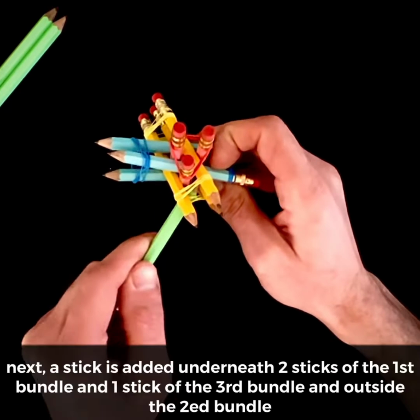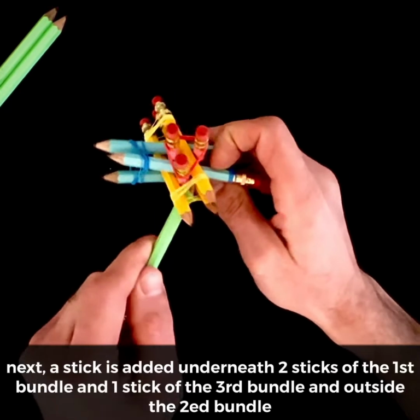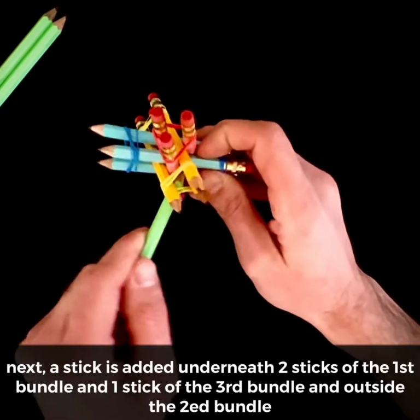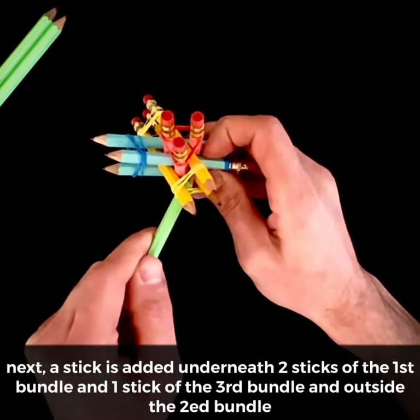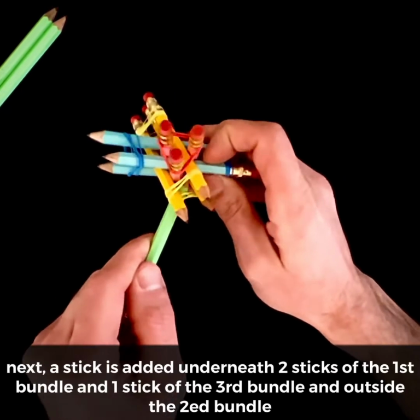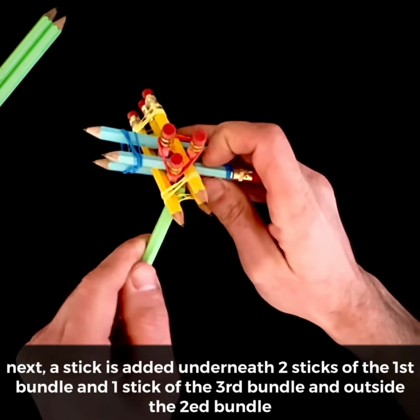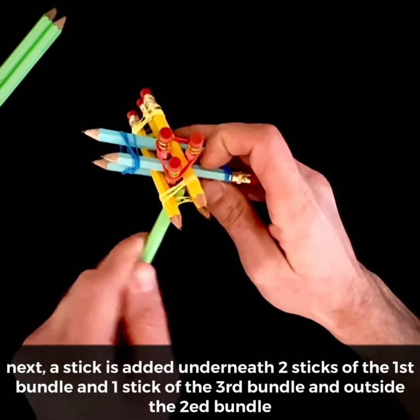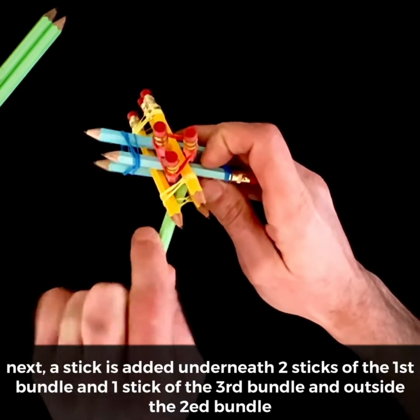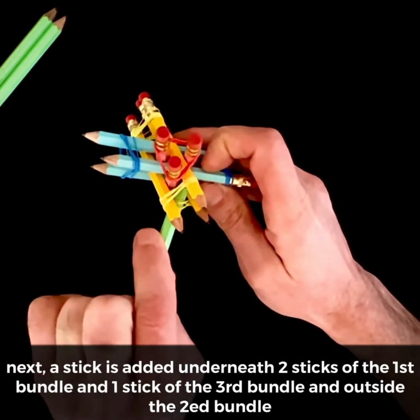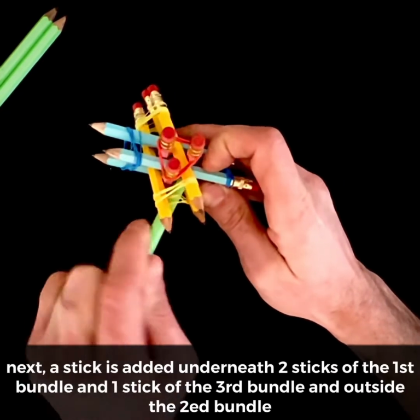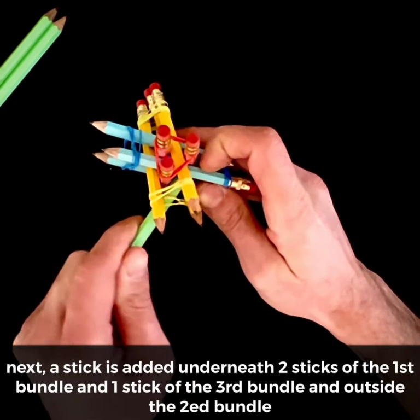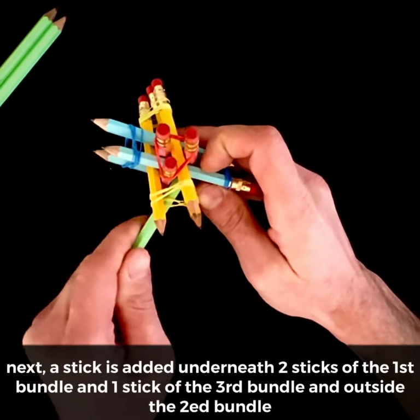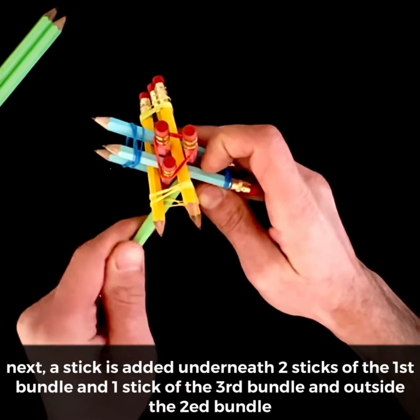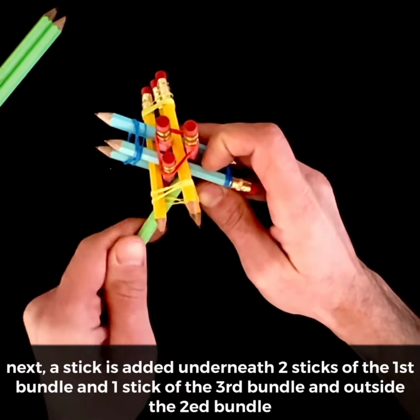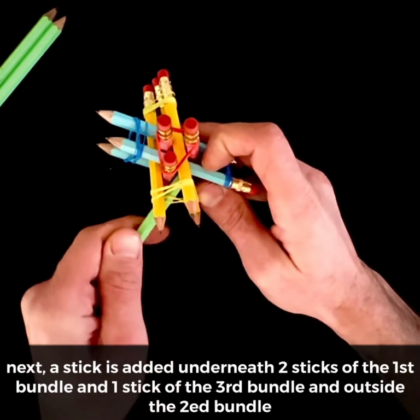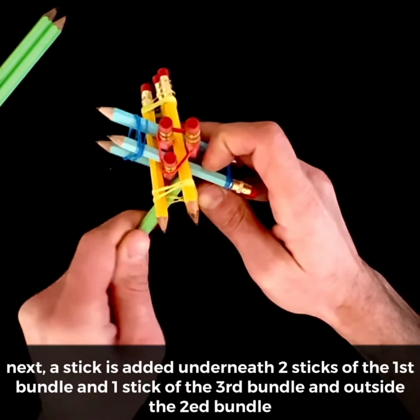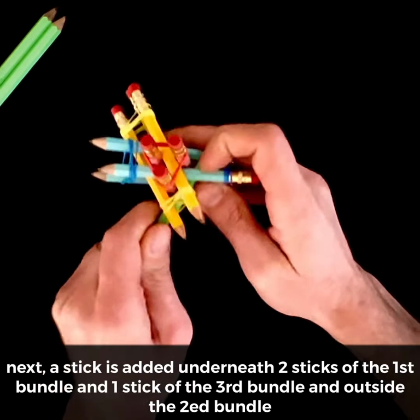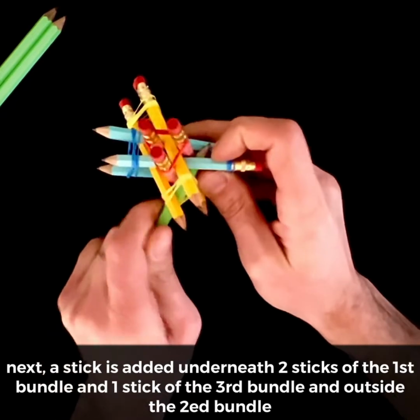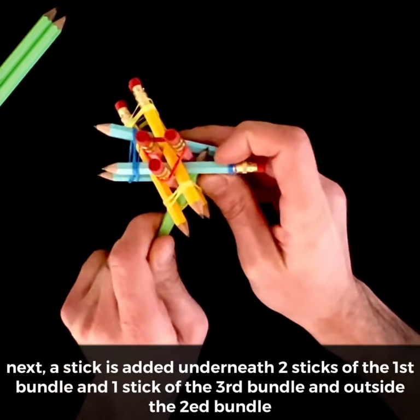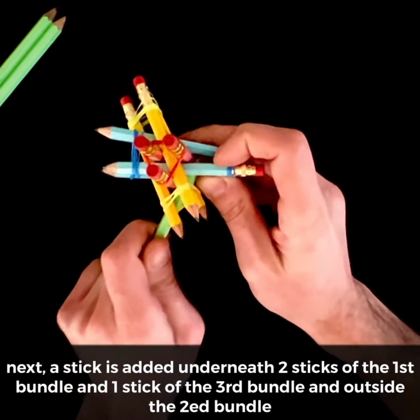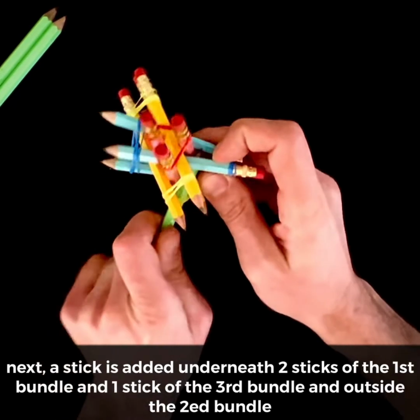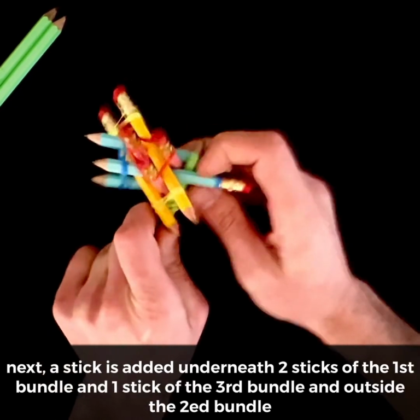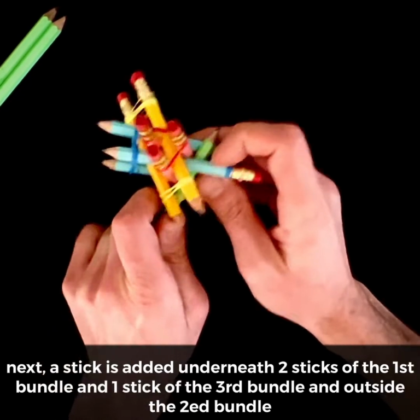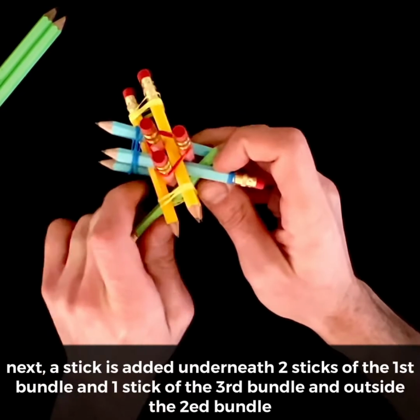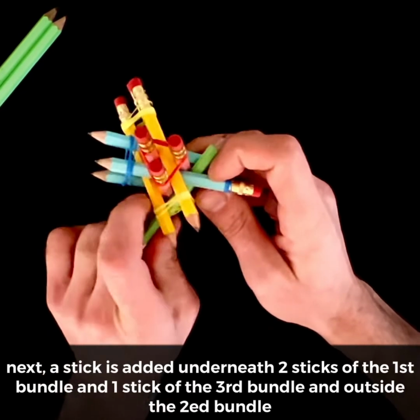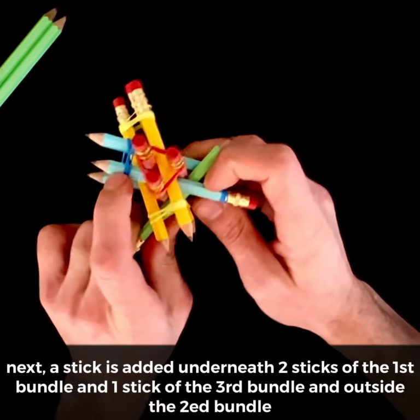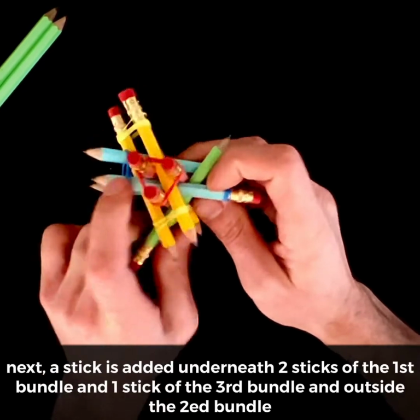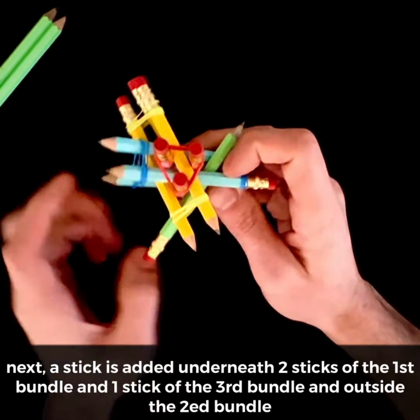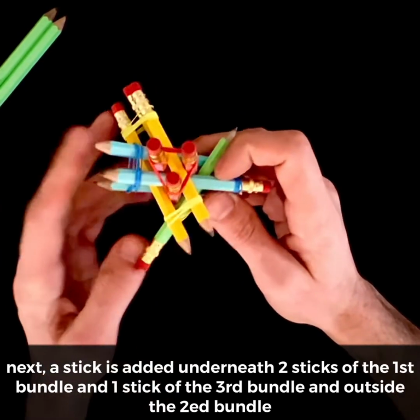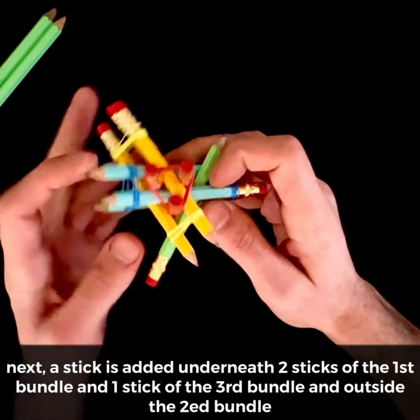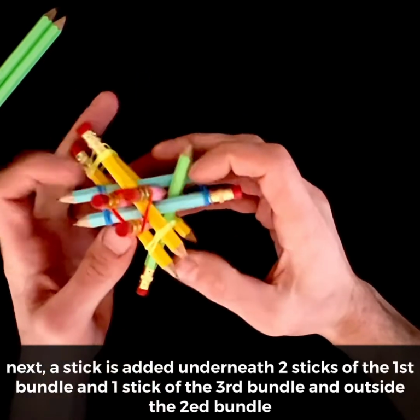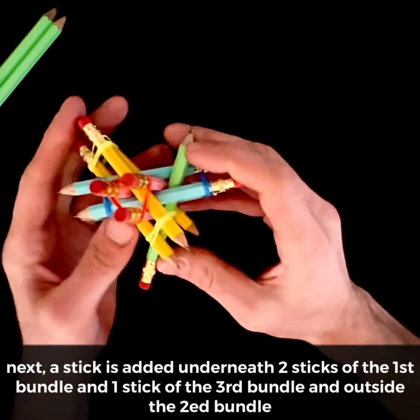Next, a stick is added underneath two sticks of the first bundle, and one stick of the third bundle, and outside the second bundle.